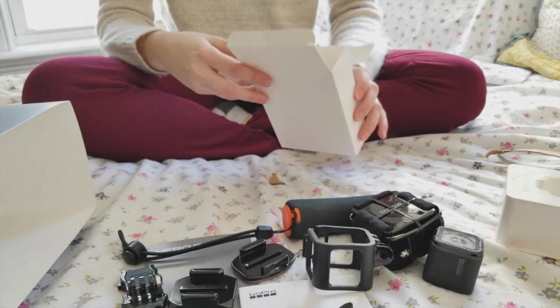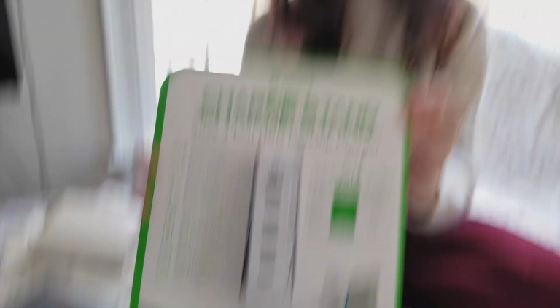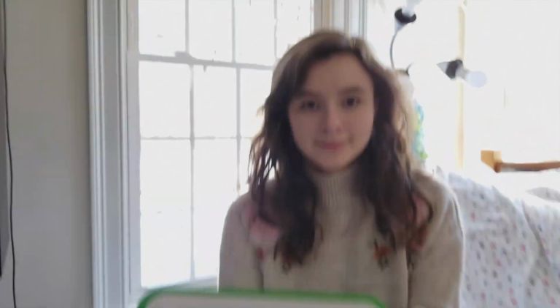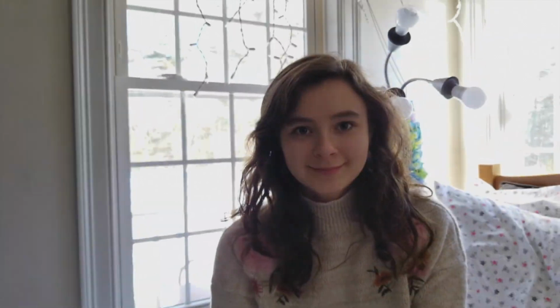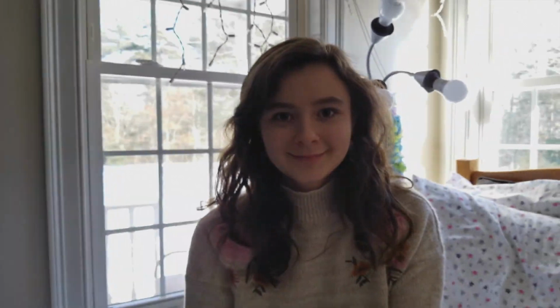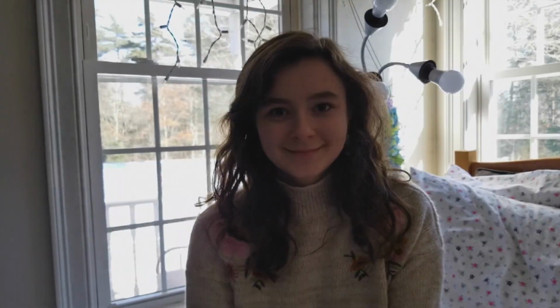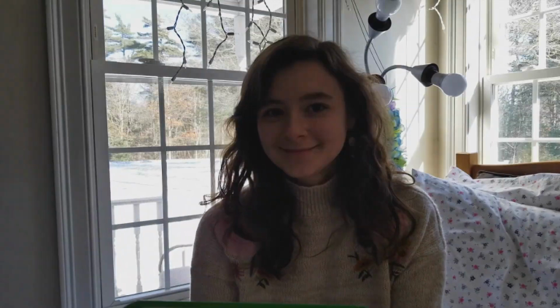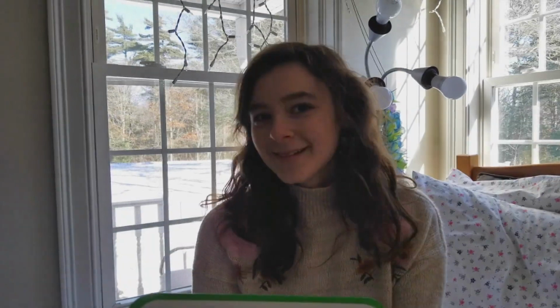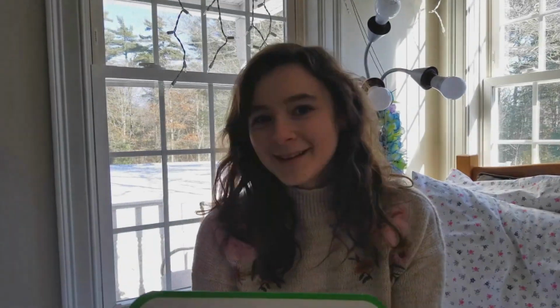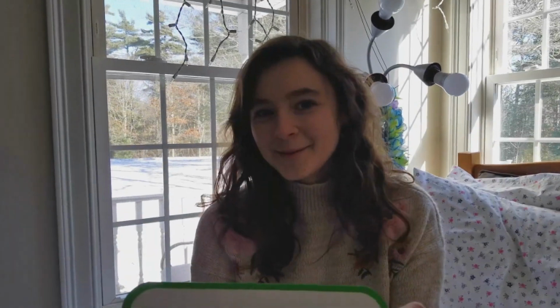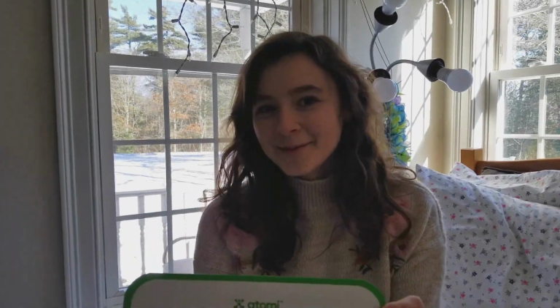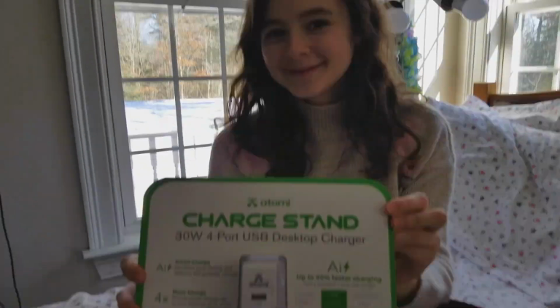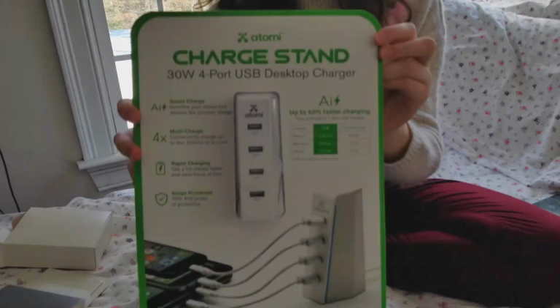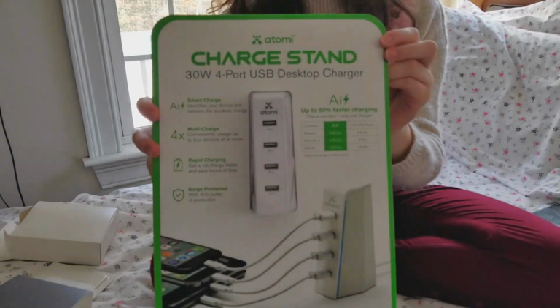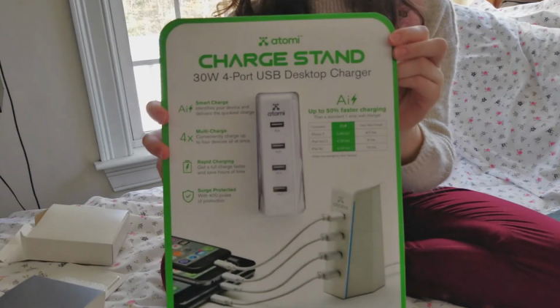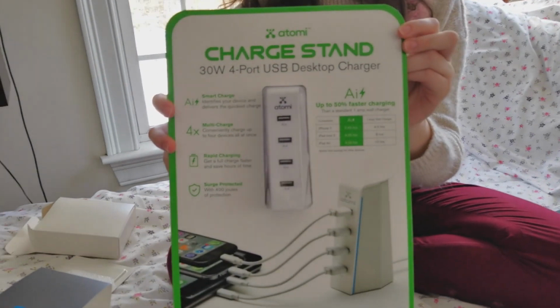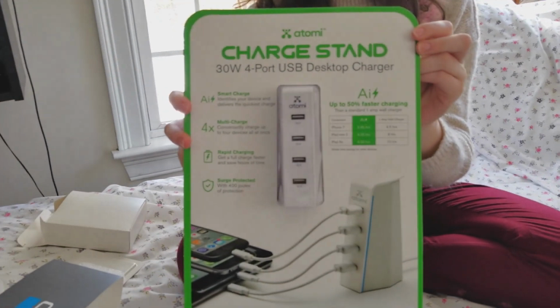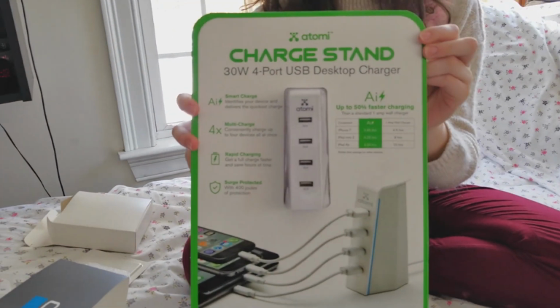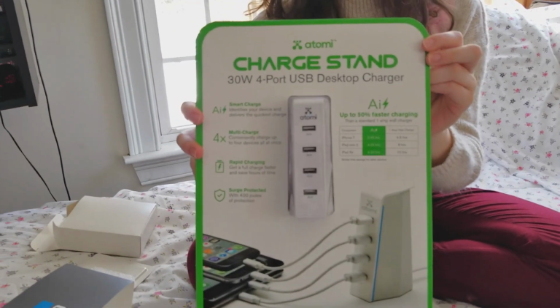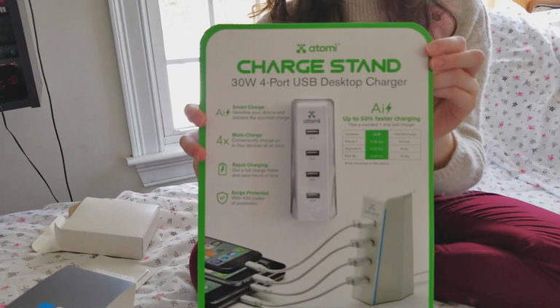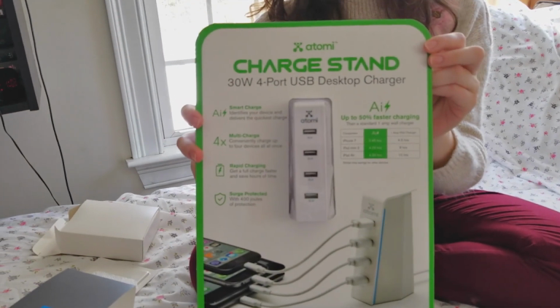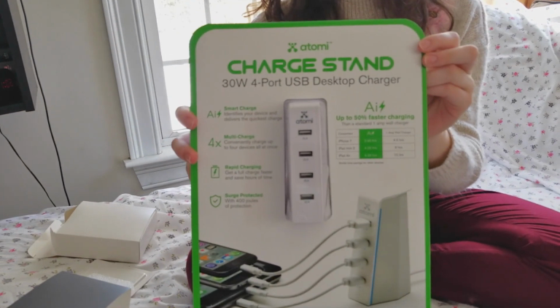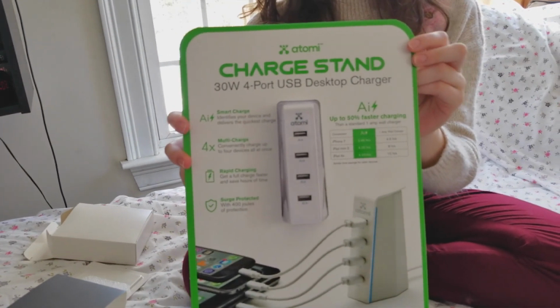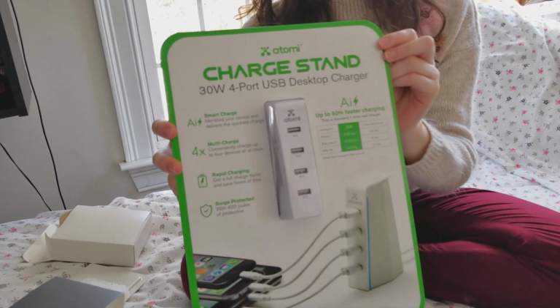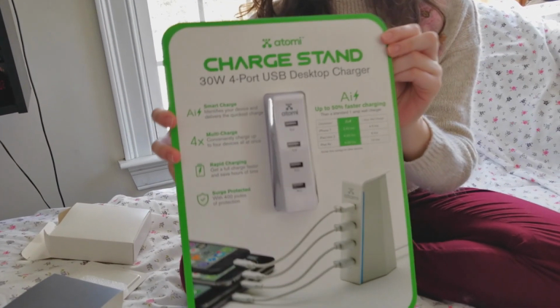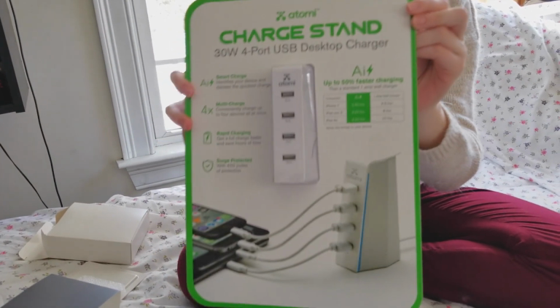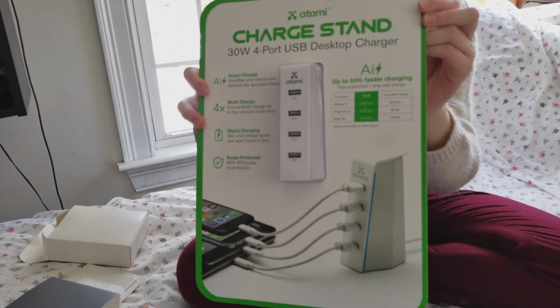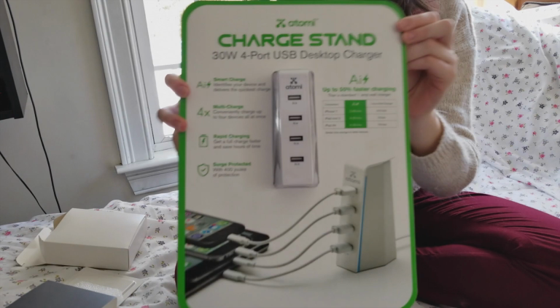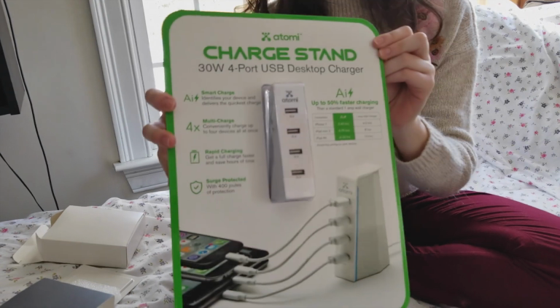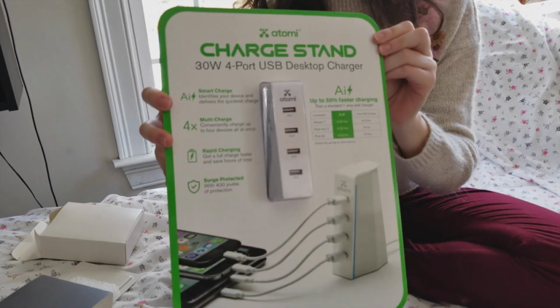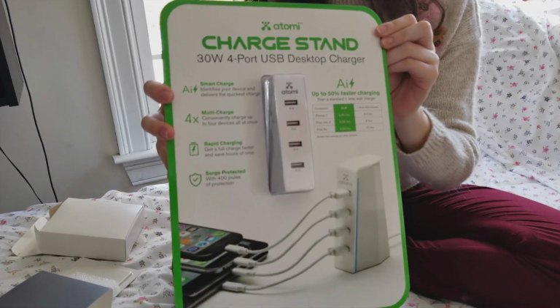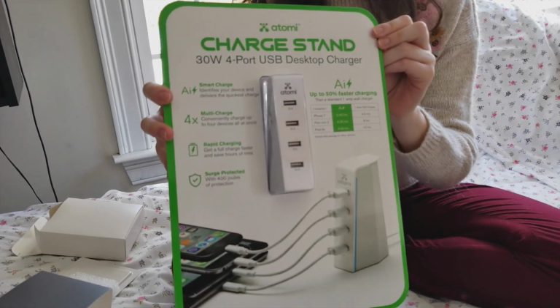Hello, assistant. Are you also gonna open the Atomi charge stand? Yes. Thank you.